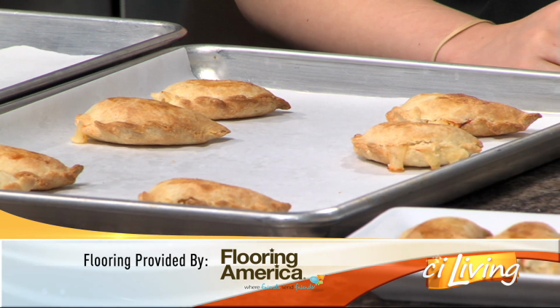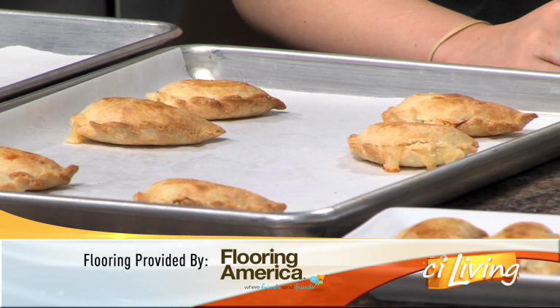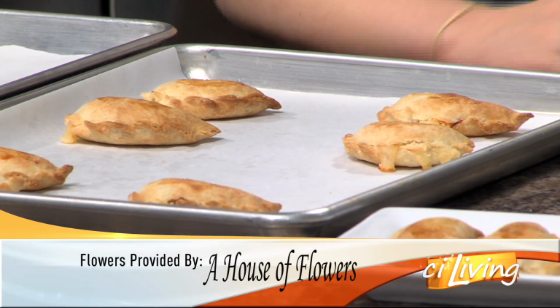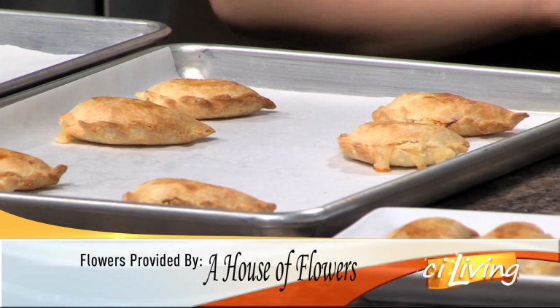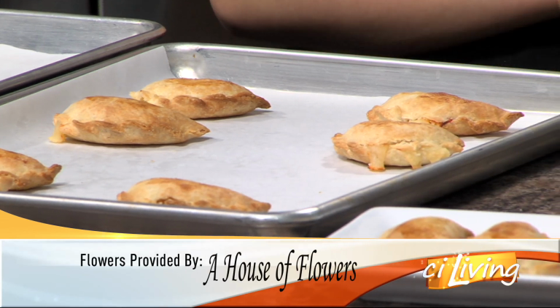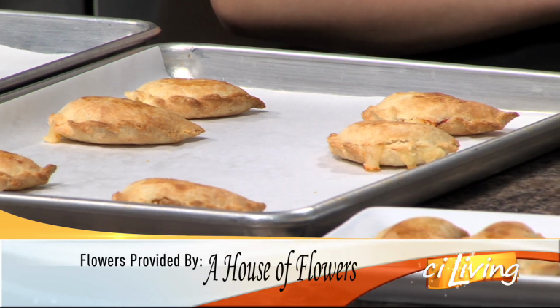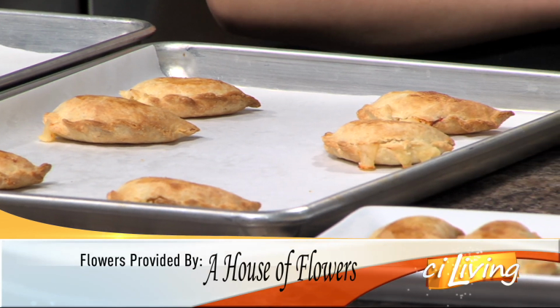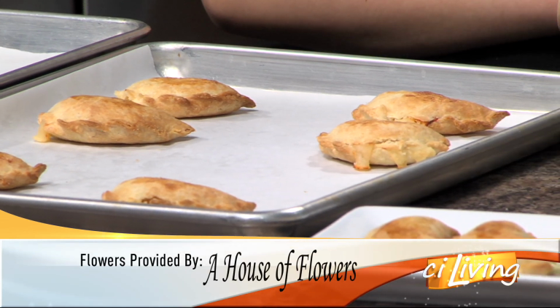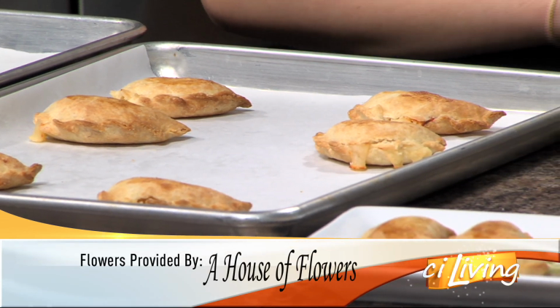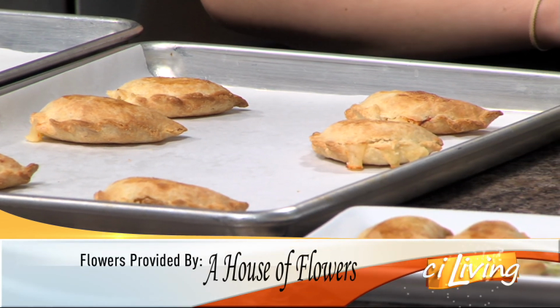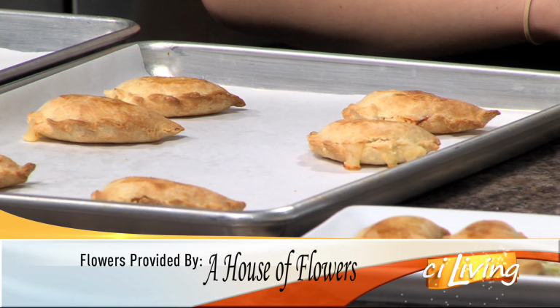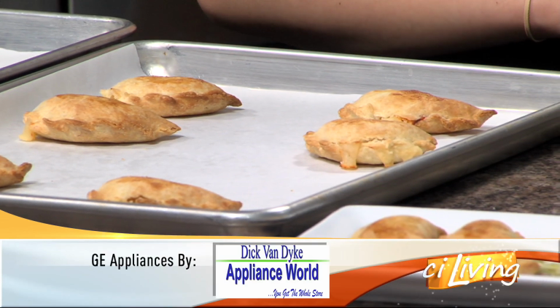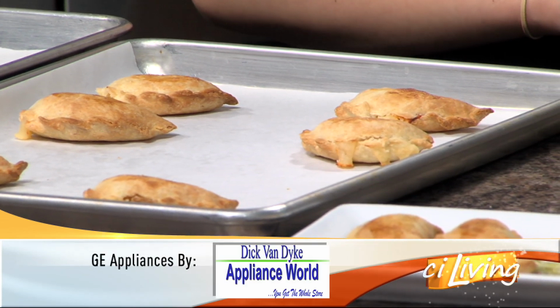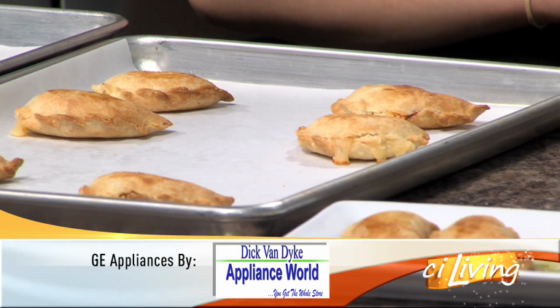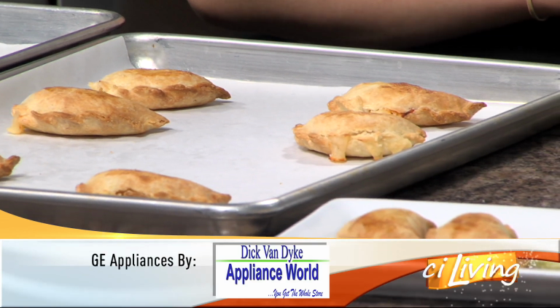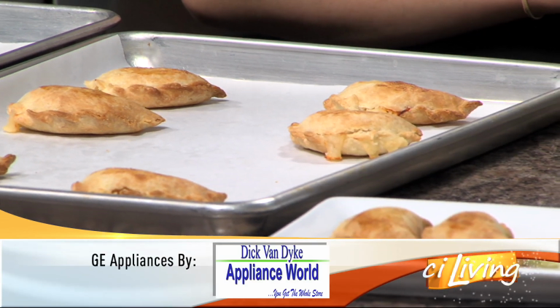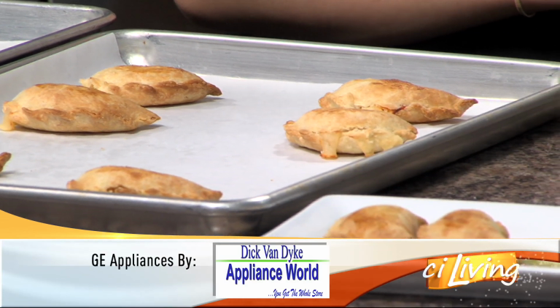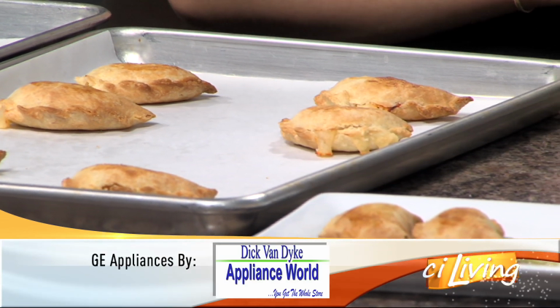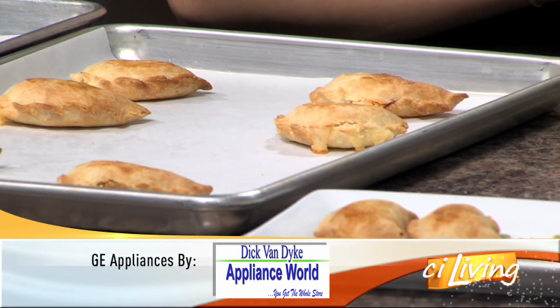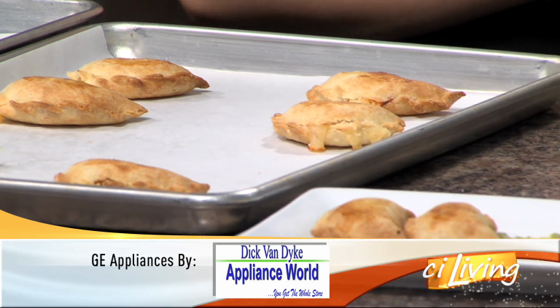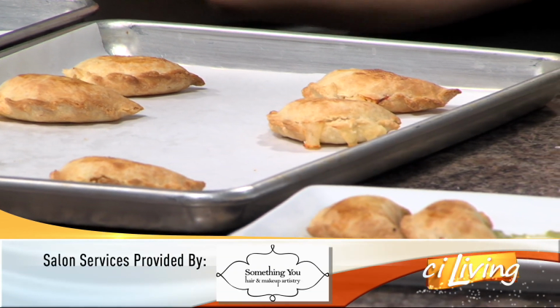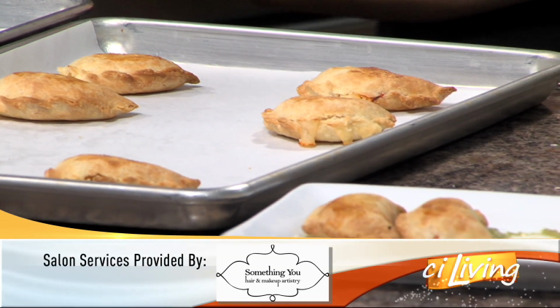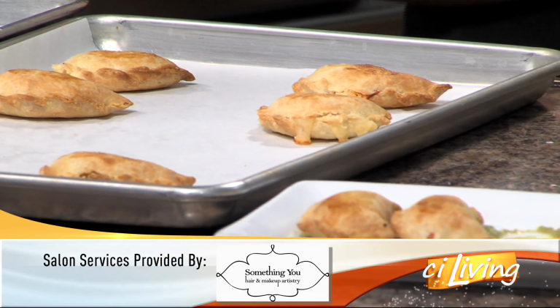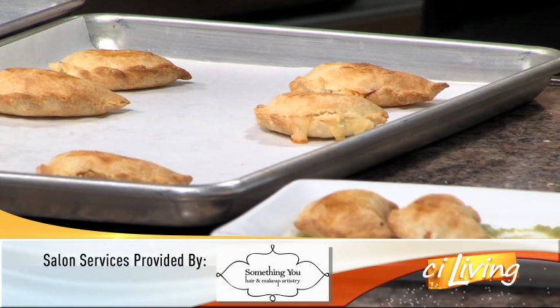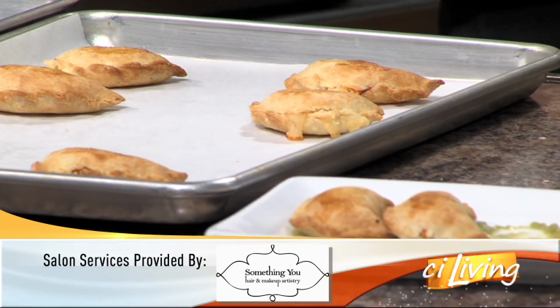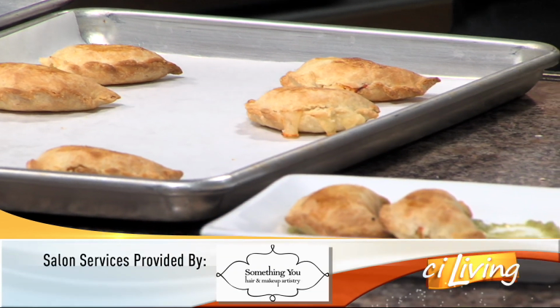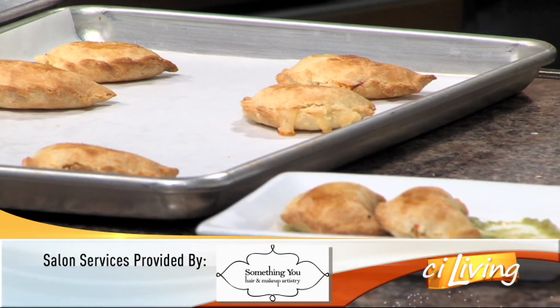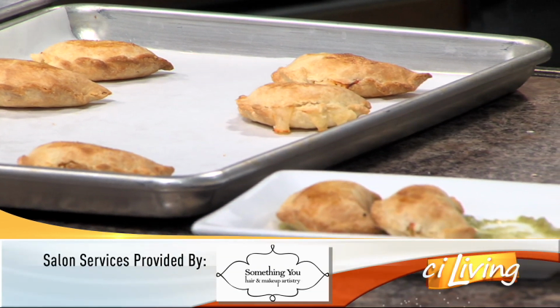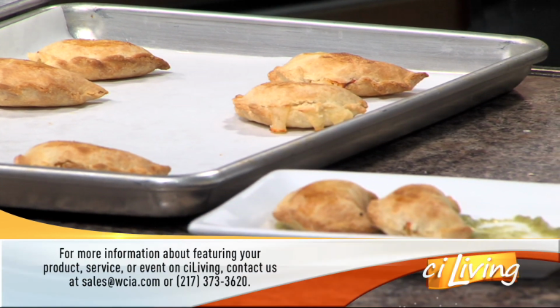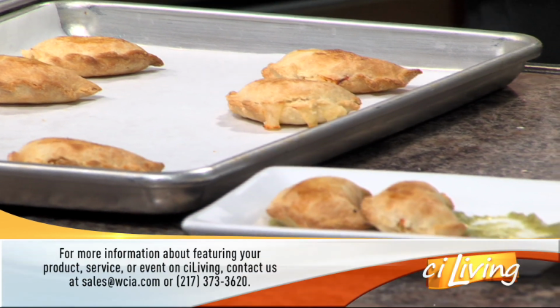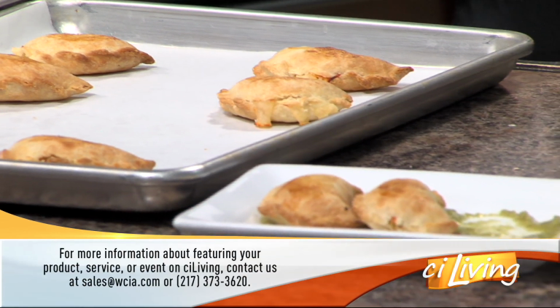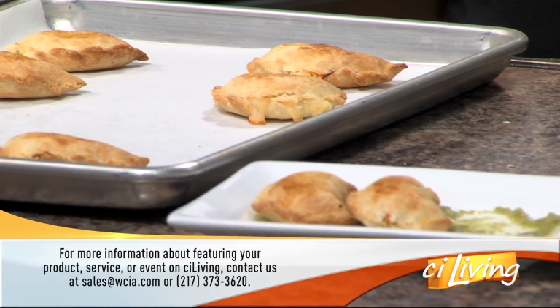Thank you so much for having me. And her recipe will be on stayliving.tv.